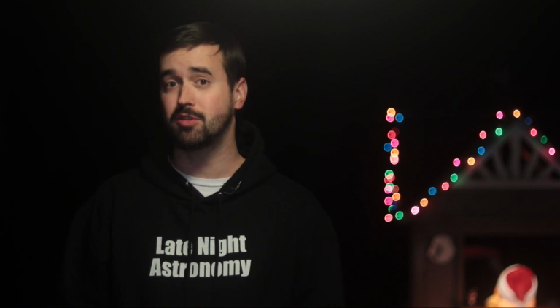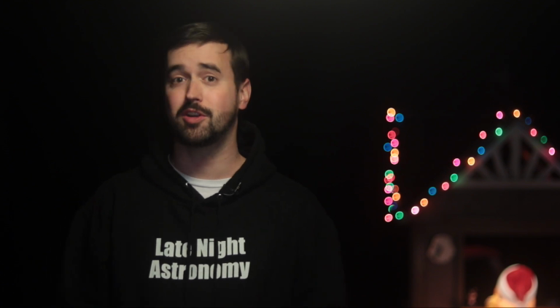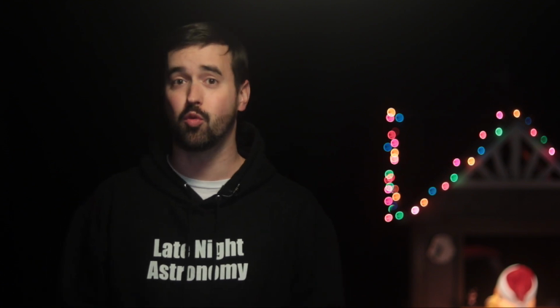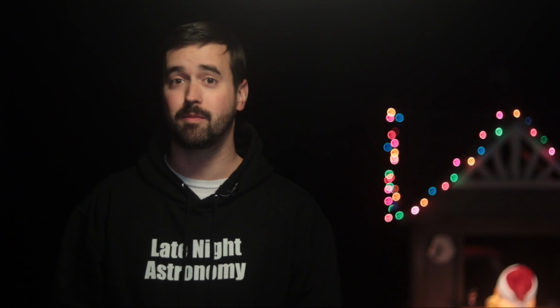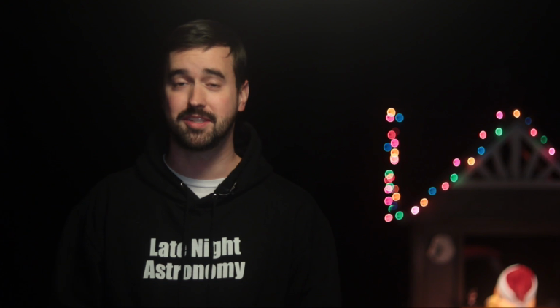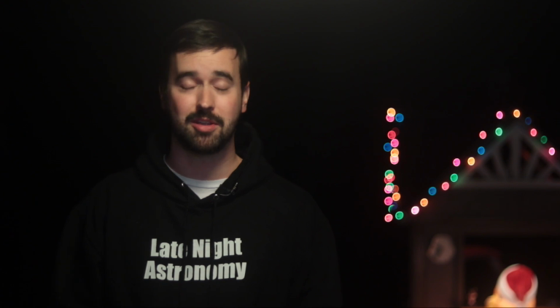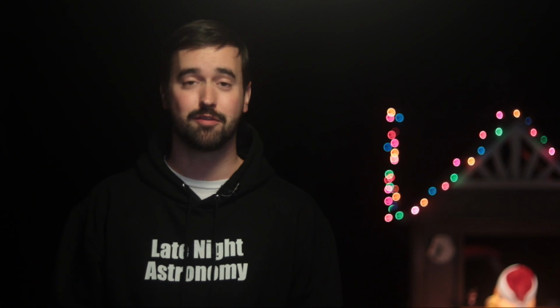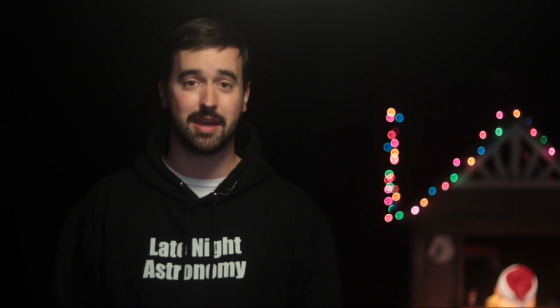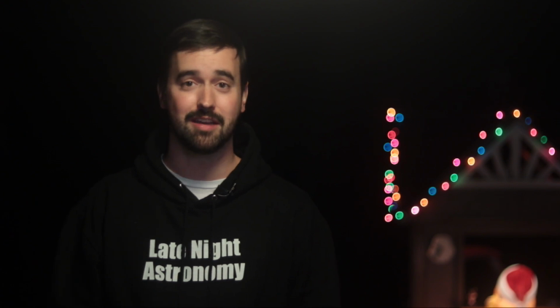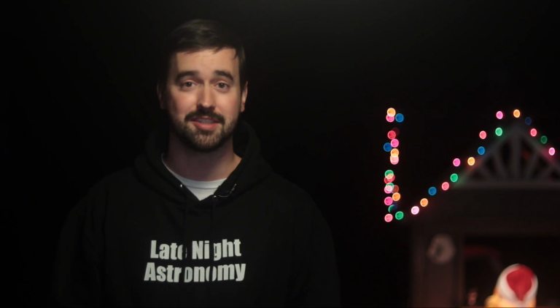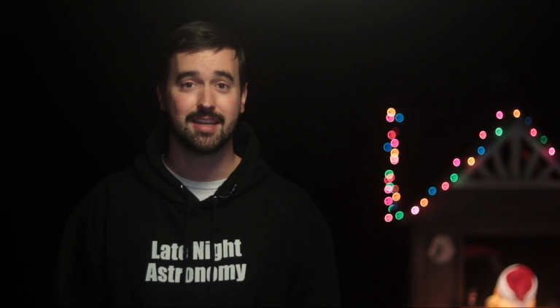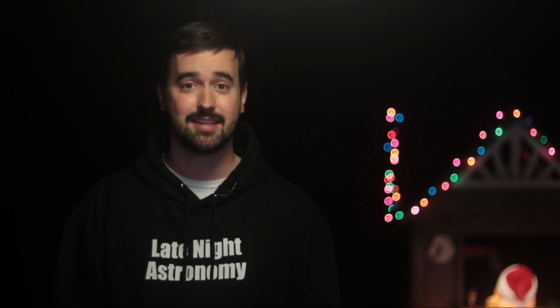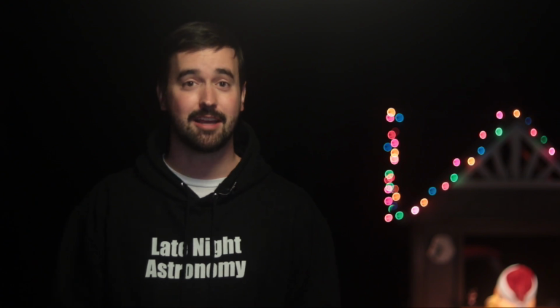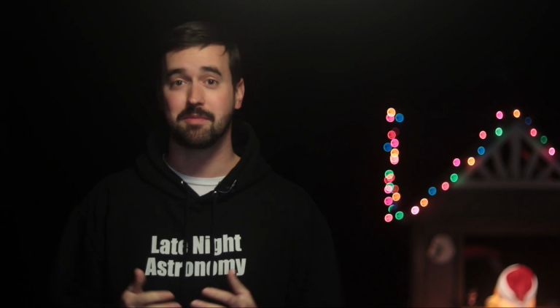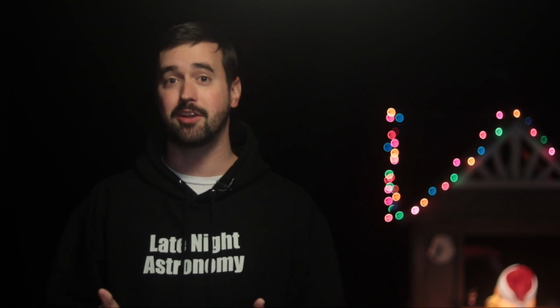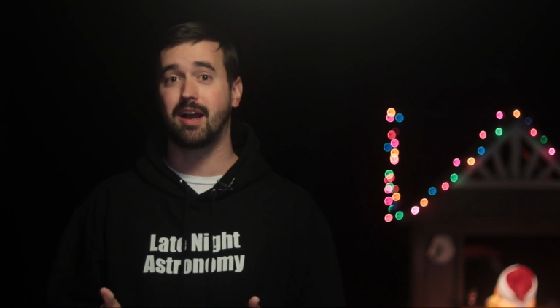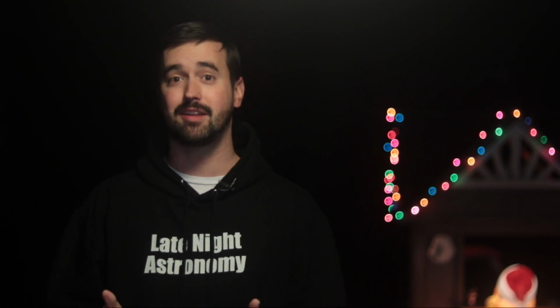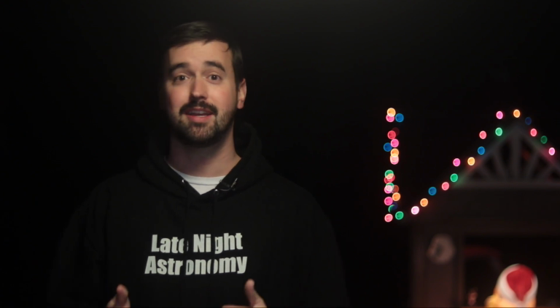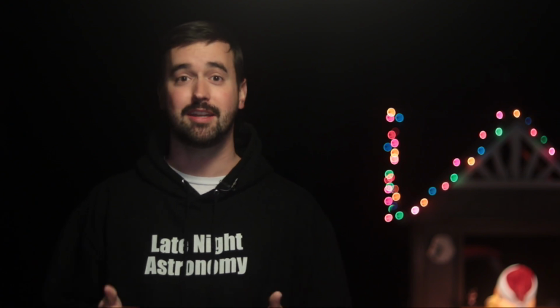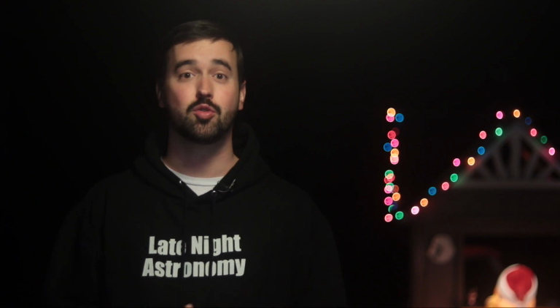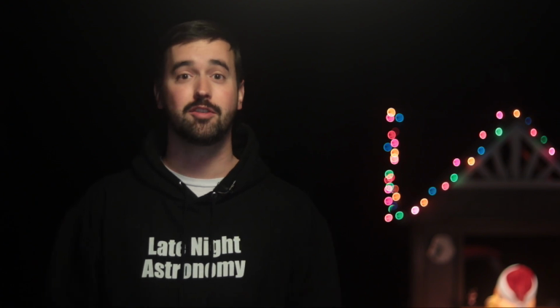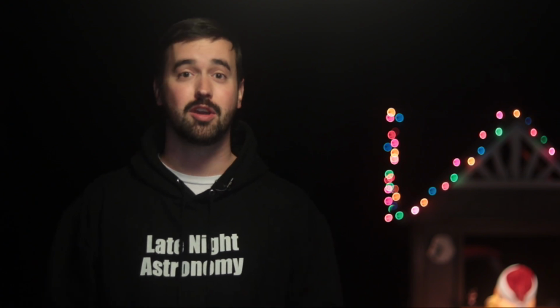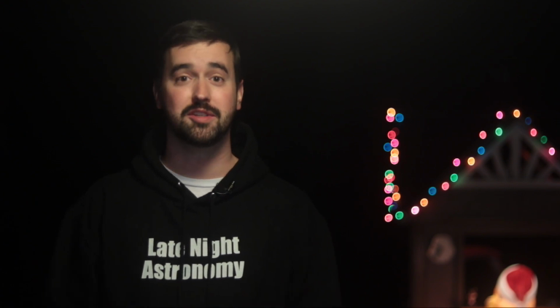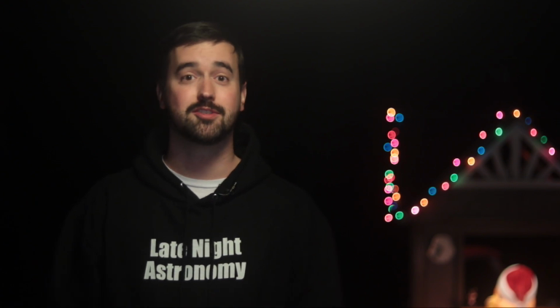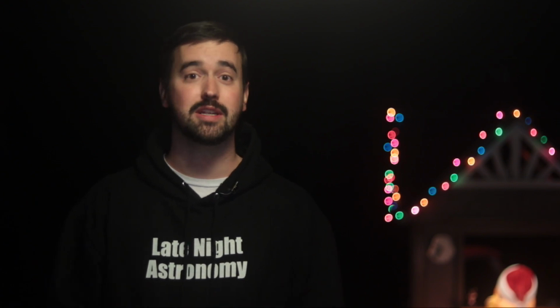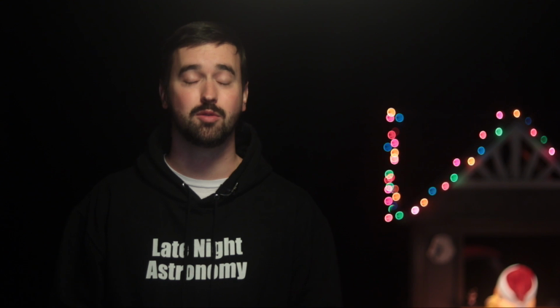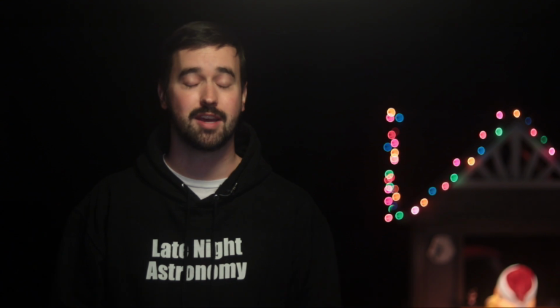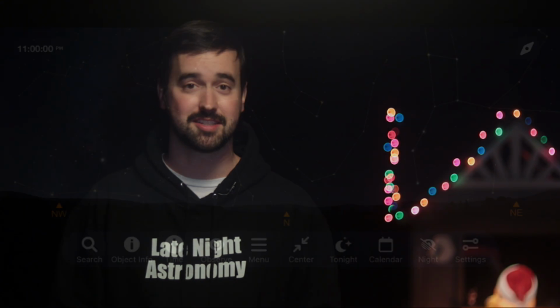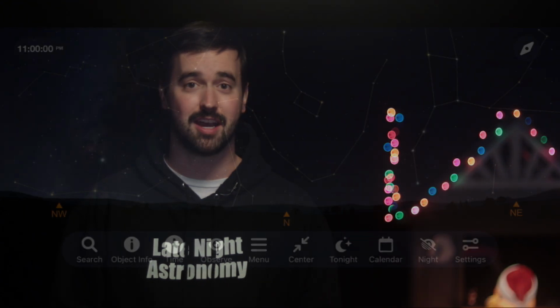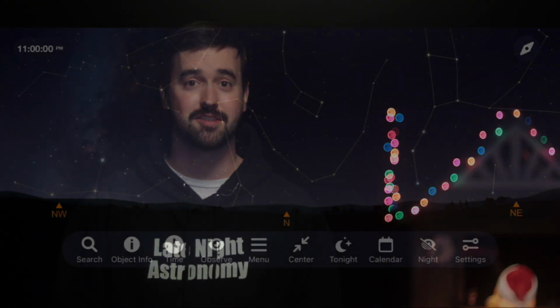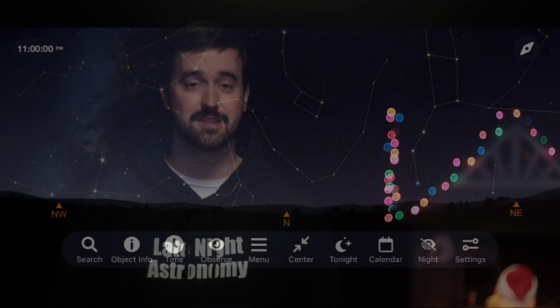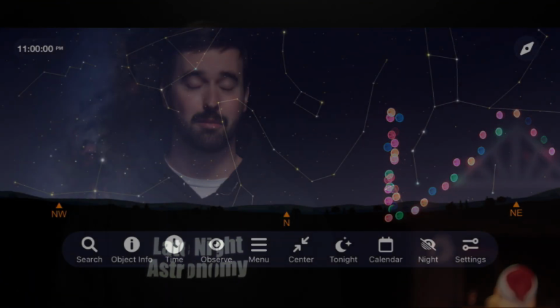Be sure to dress warm this time of year for many of us, take out some hot chocolate, and enjoy the show as it streaks through the night sky this December.